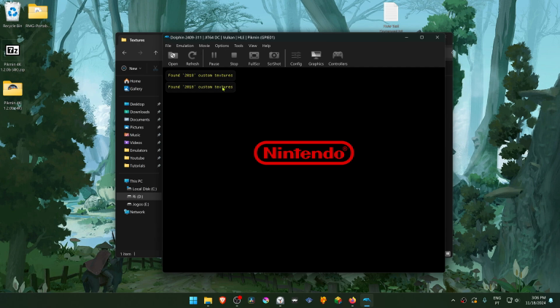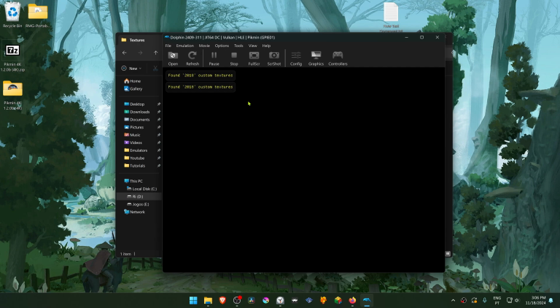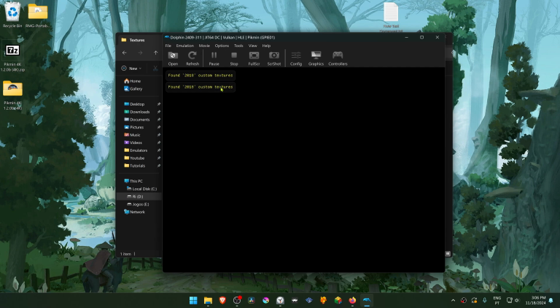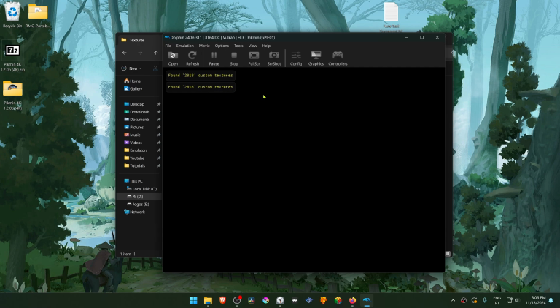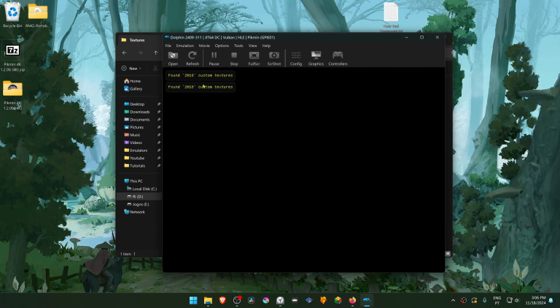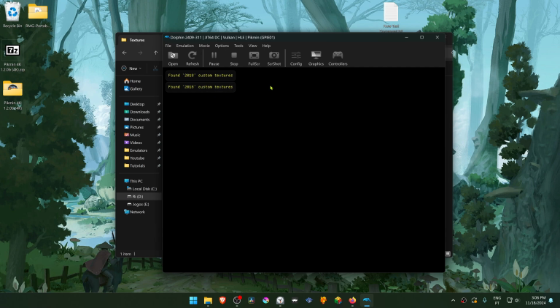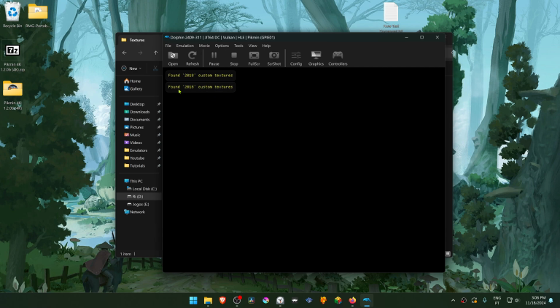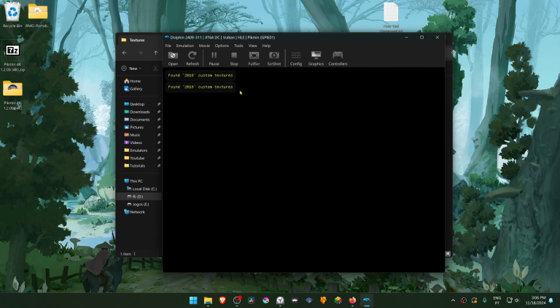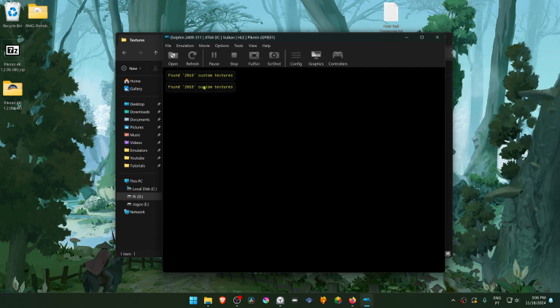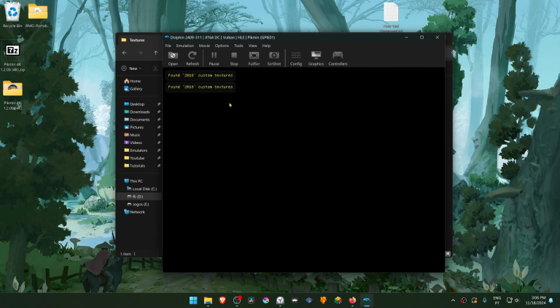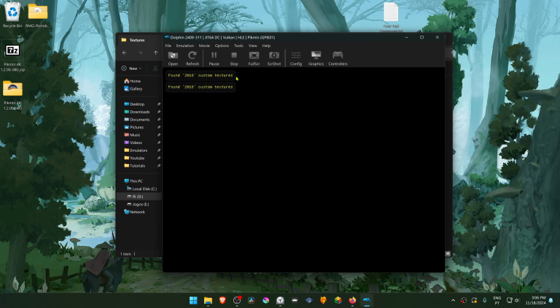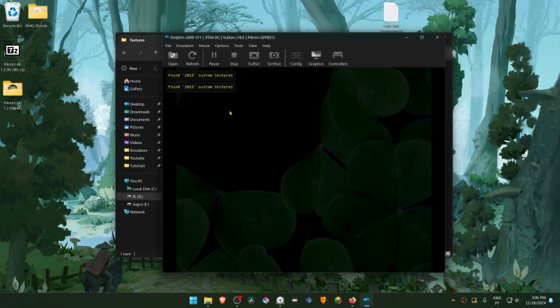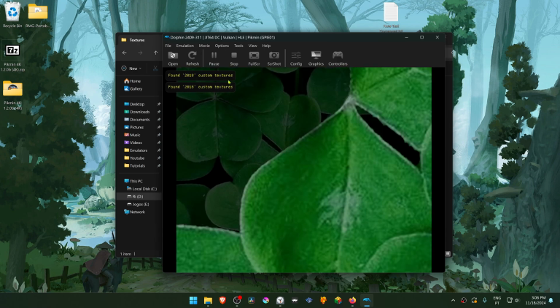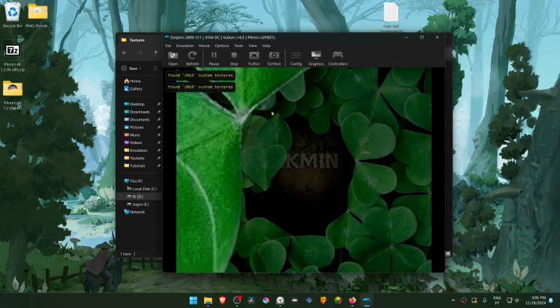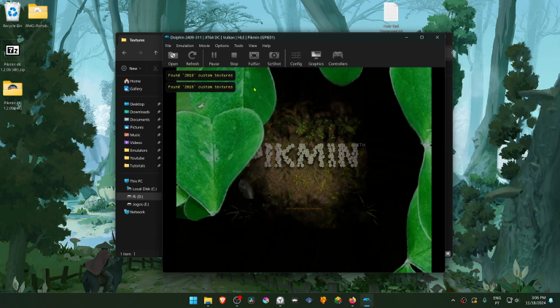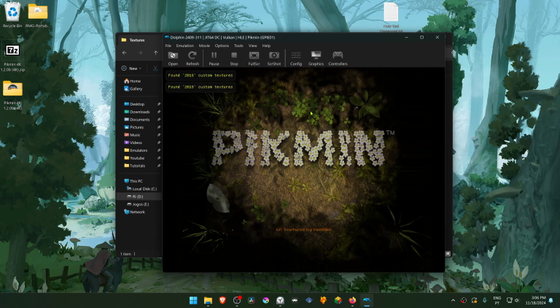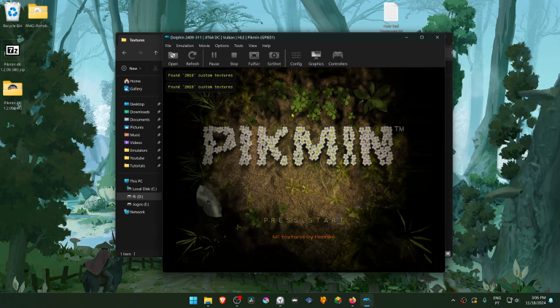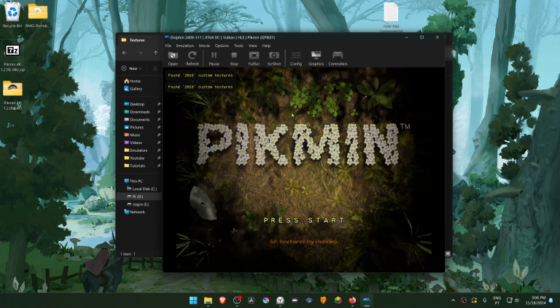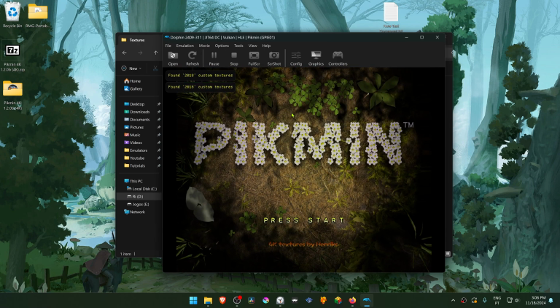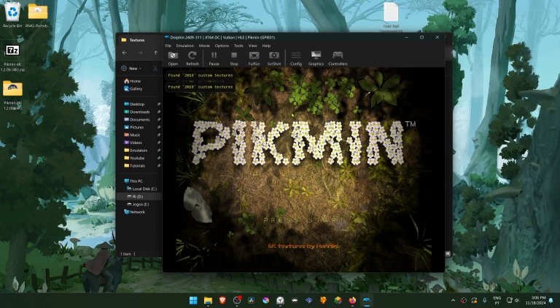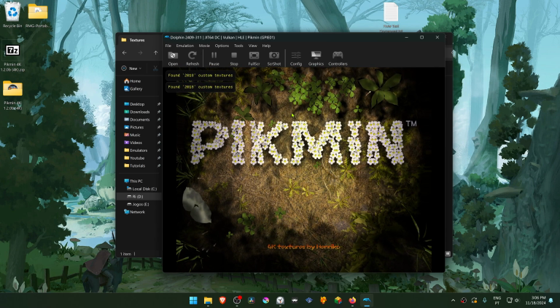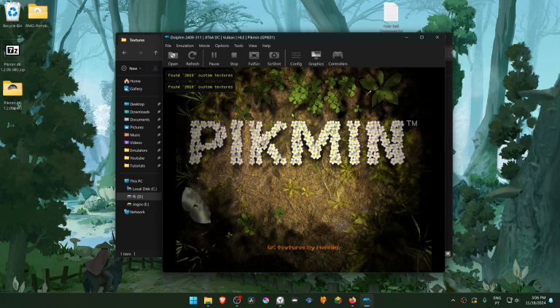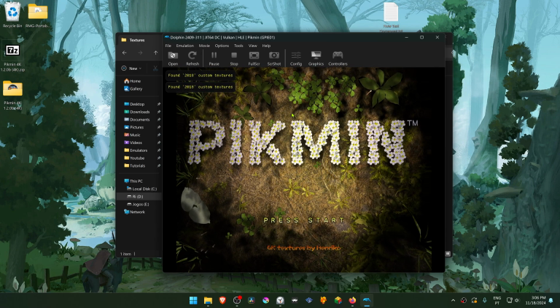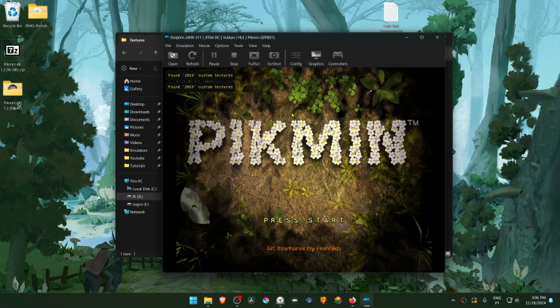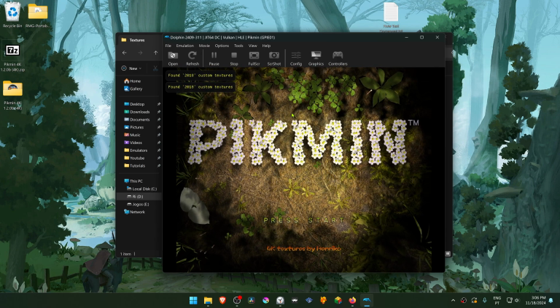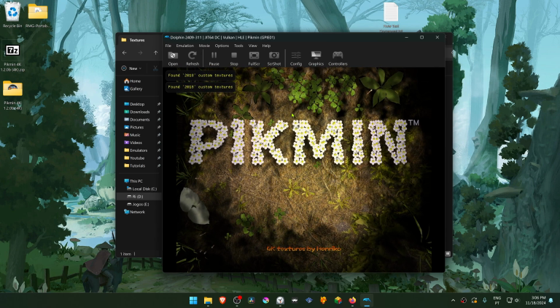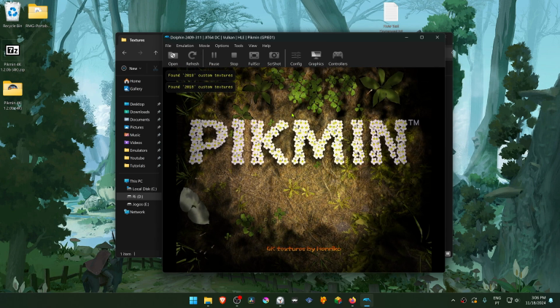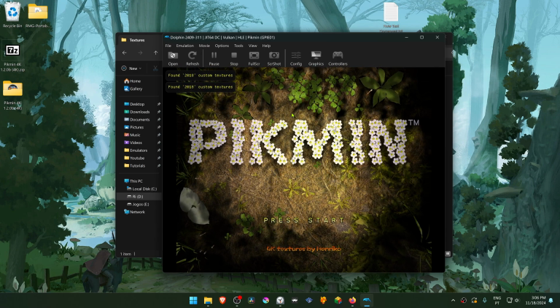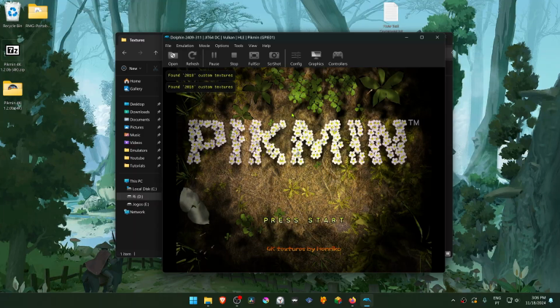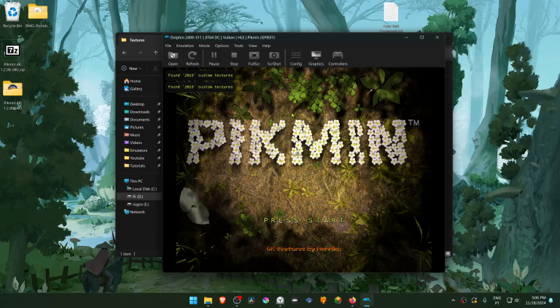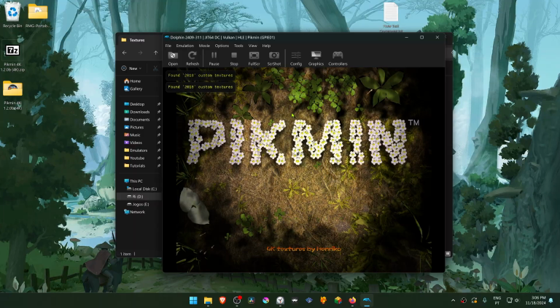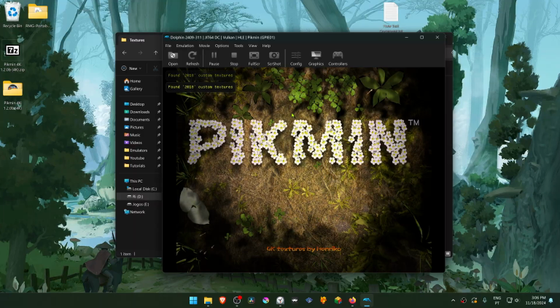Now close this, run the game, and you'll see a message that a number of custom textures have been loaded — this means the 4K textures are working correctly. That's it for this video, thank you for watching.